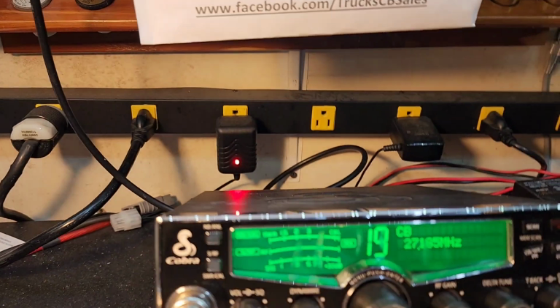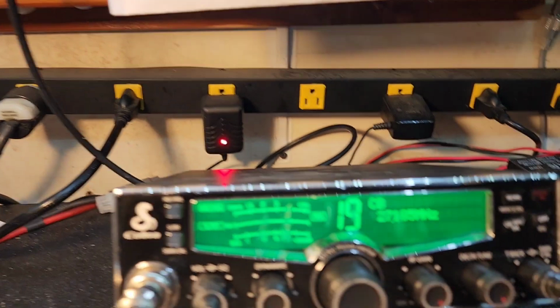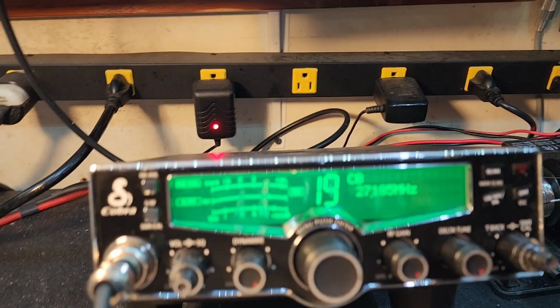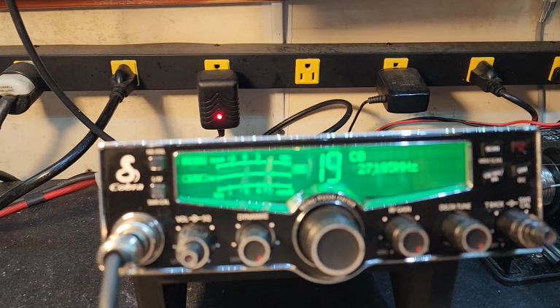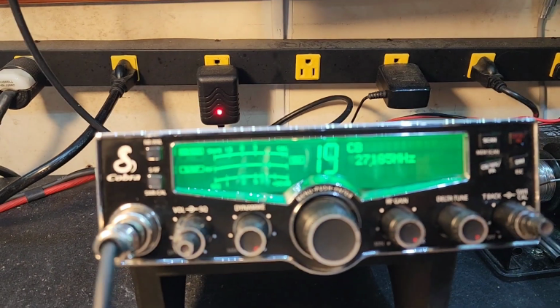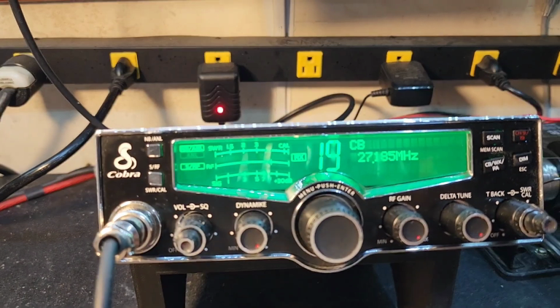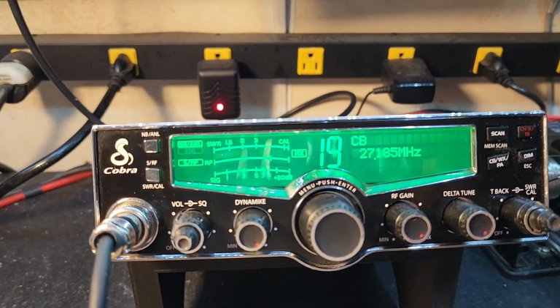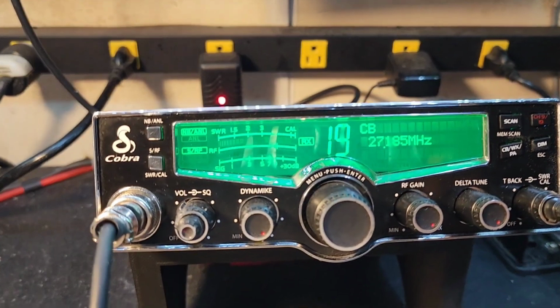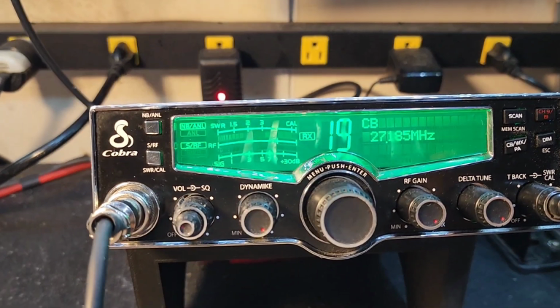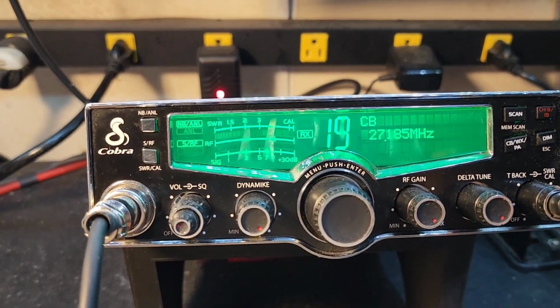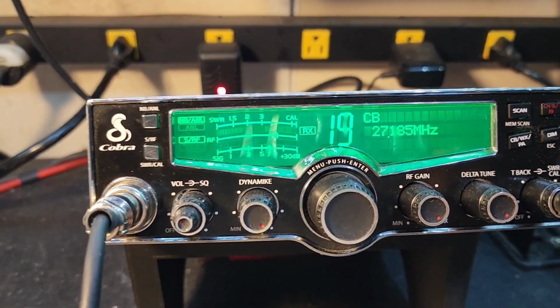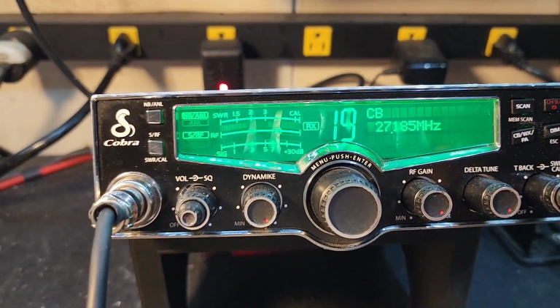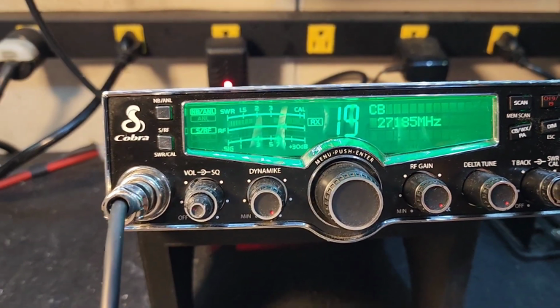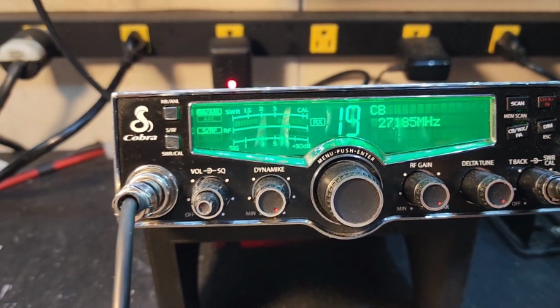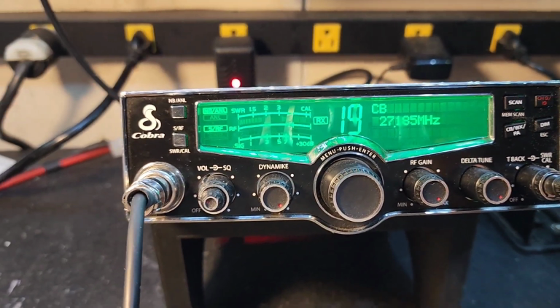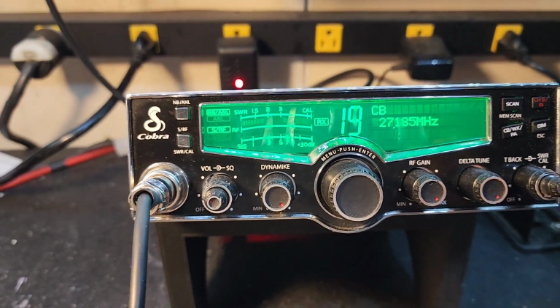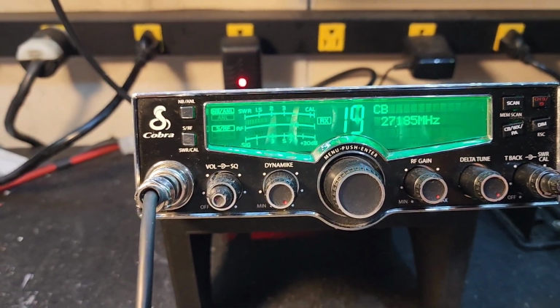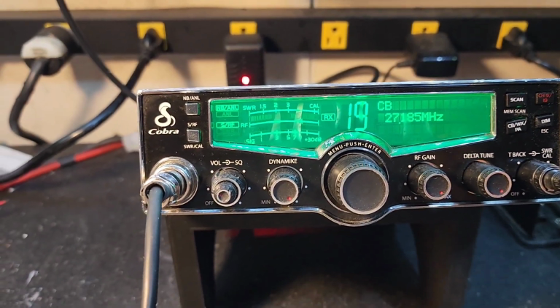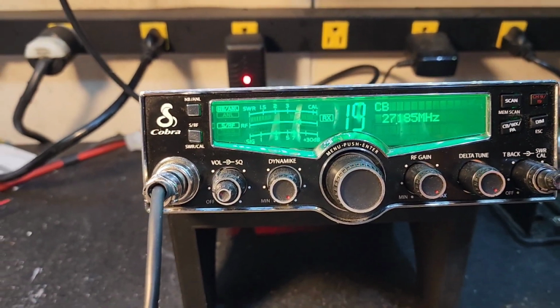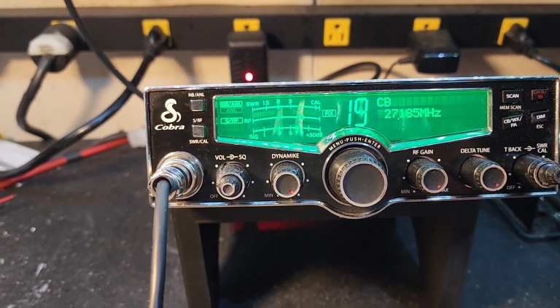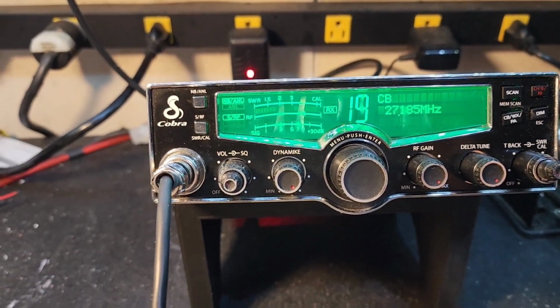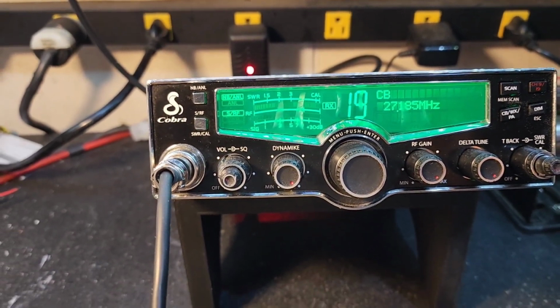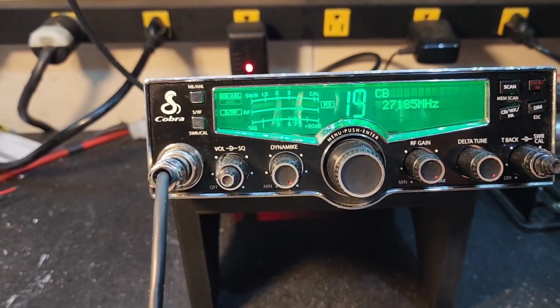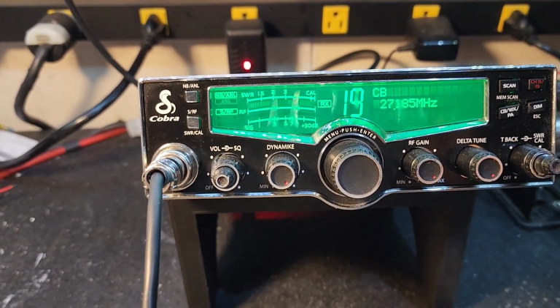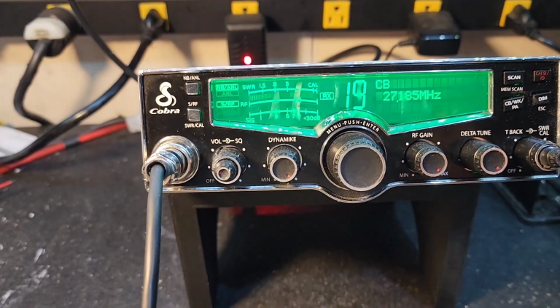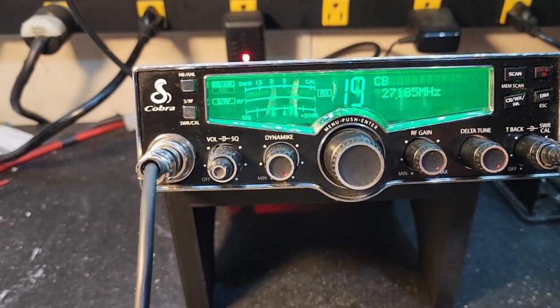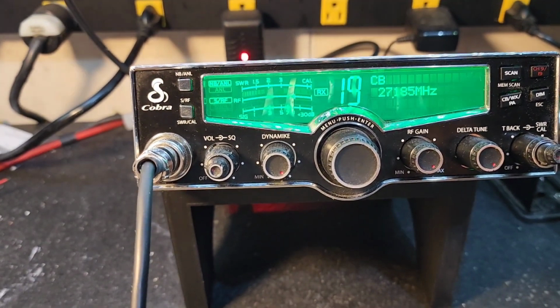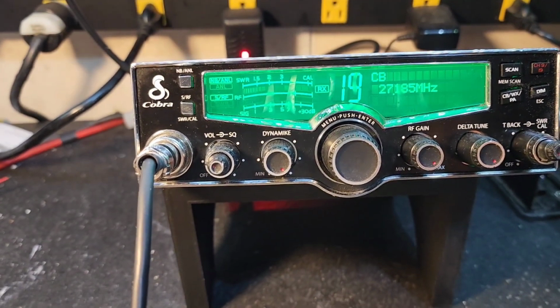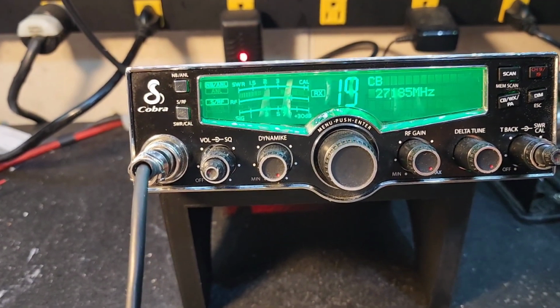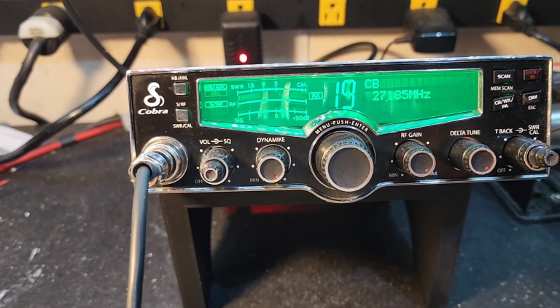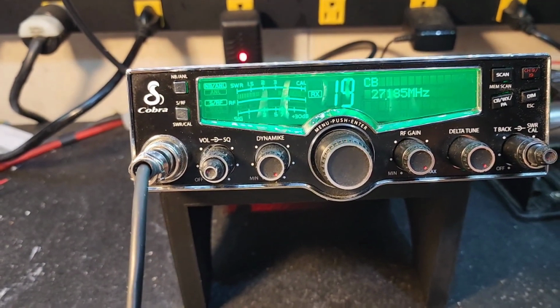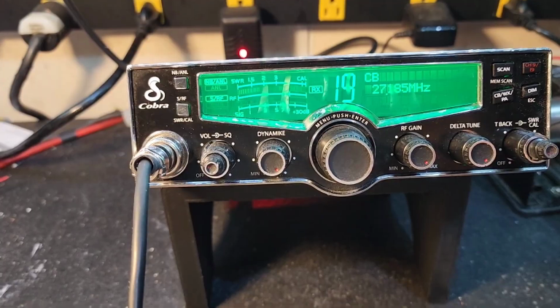We're going to get down to the bottom of this, get a standard tune alignment done on it and you'll be good to go. We'll be back.